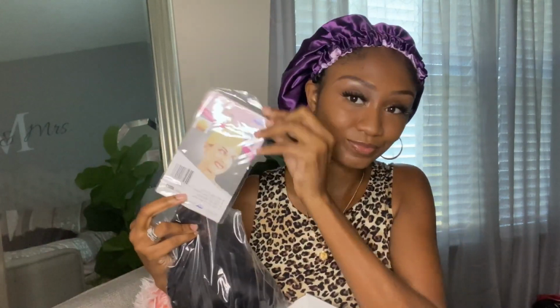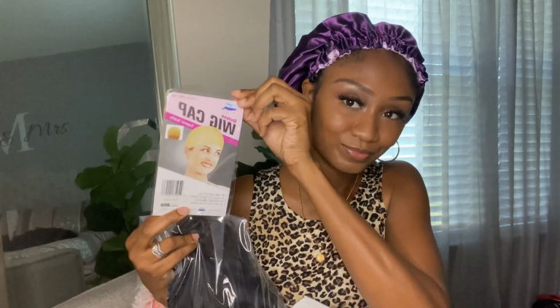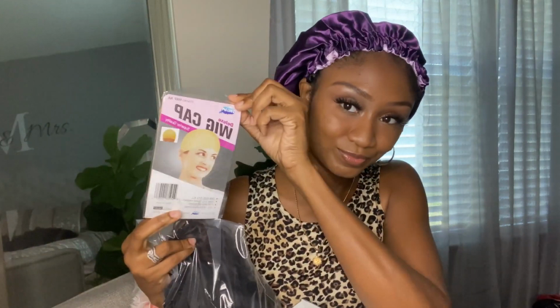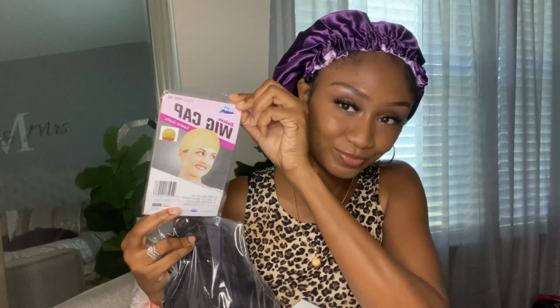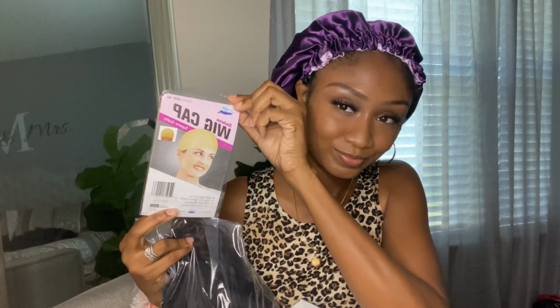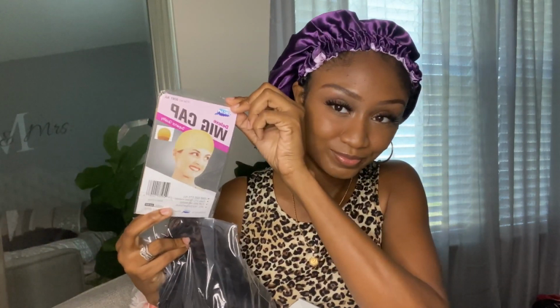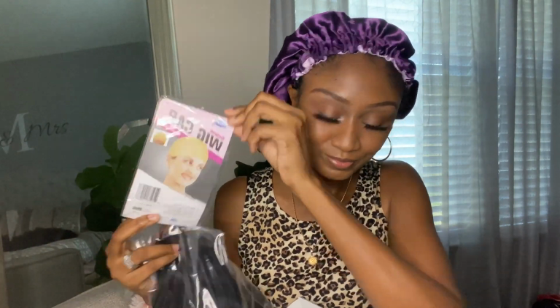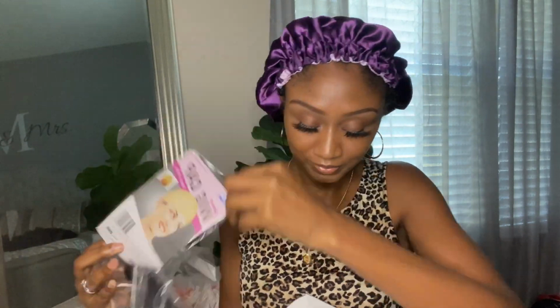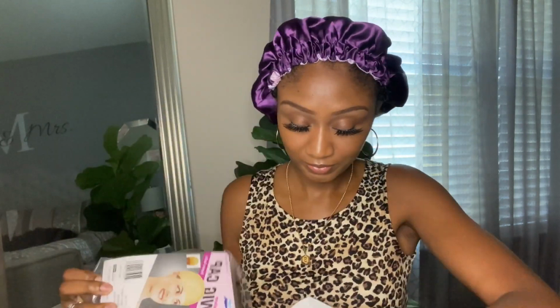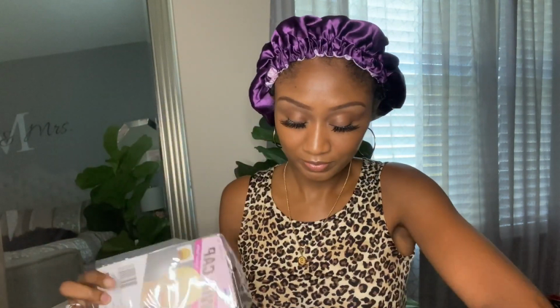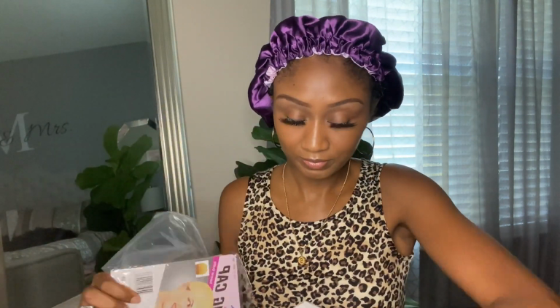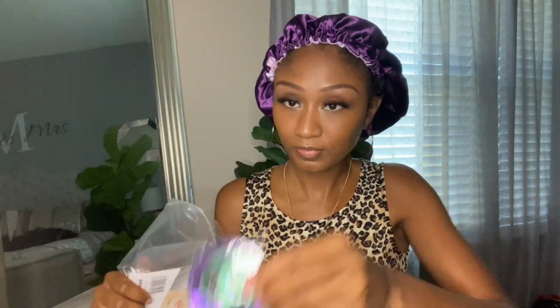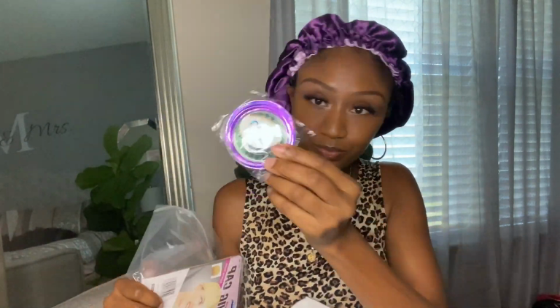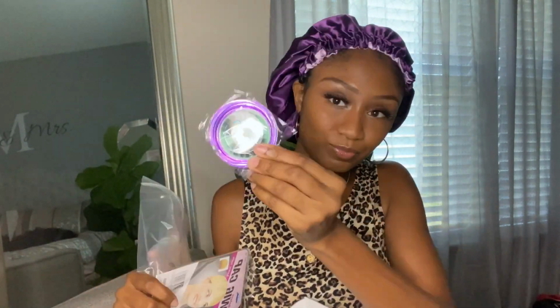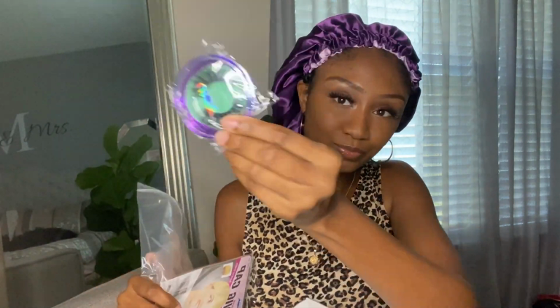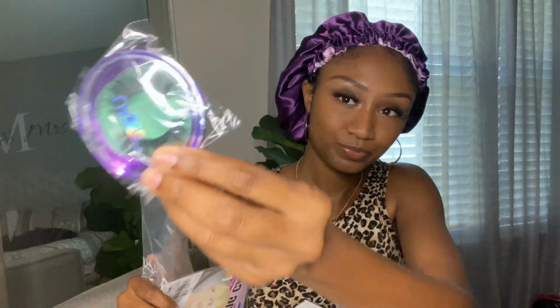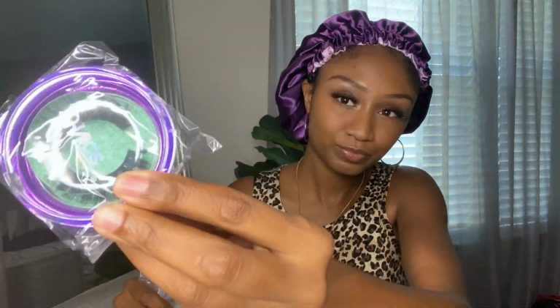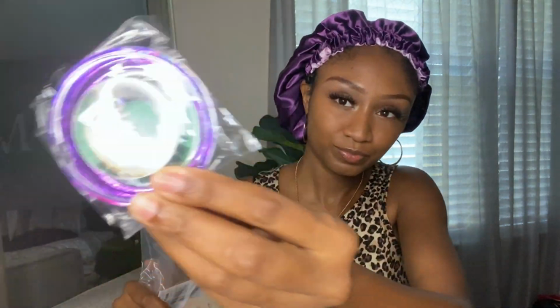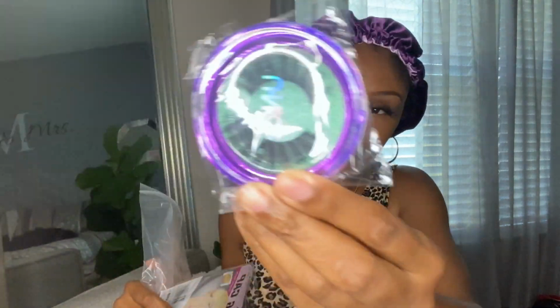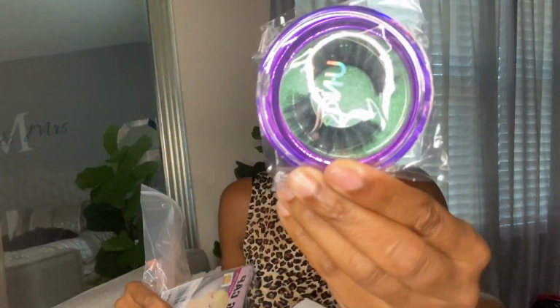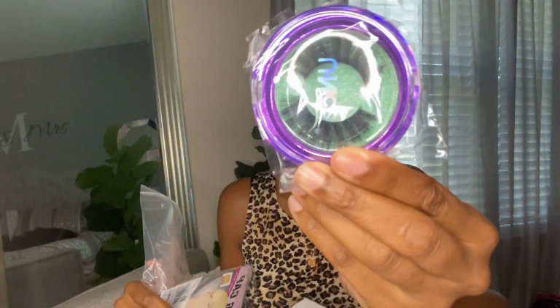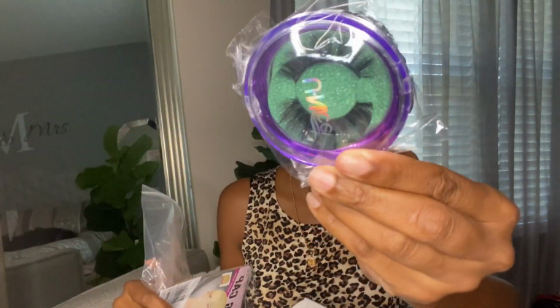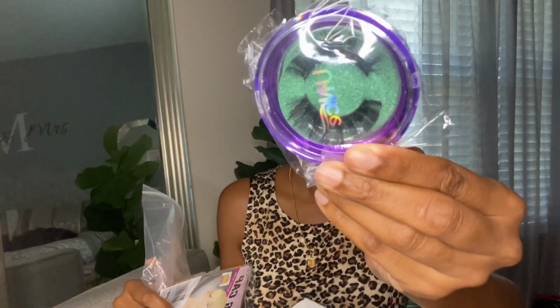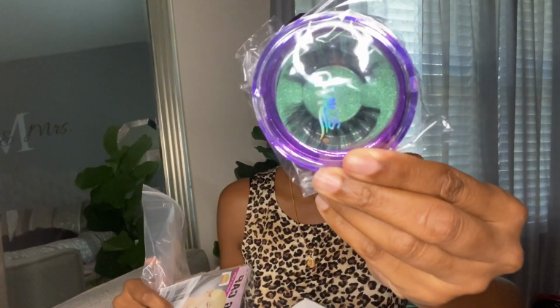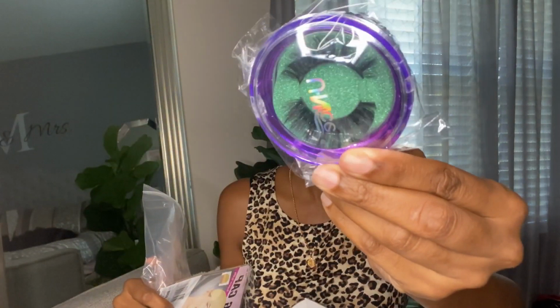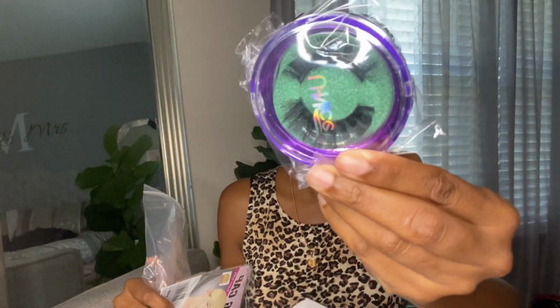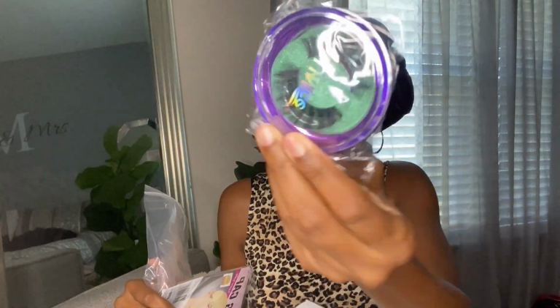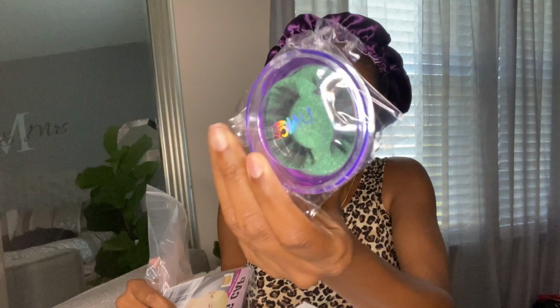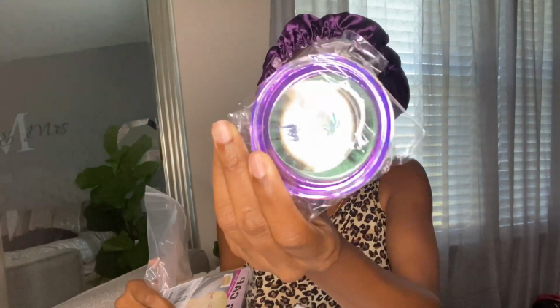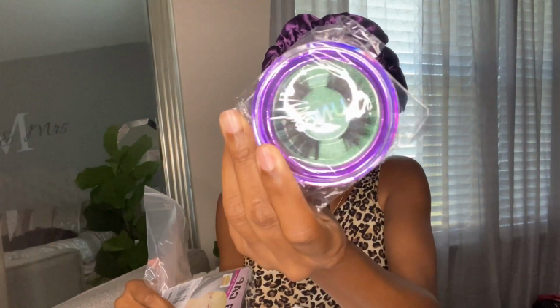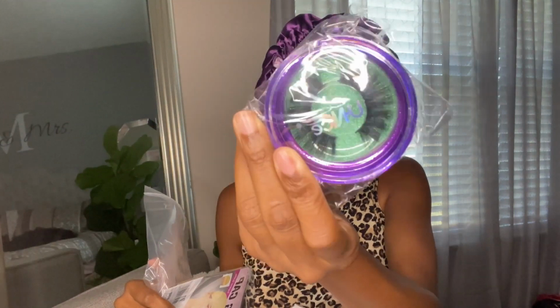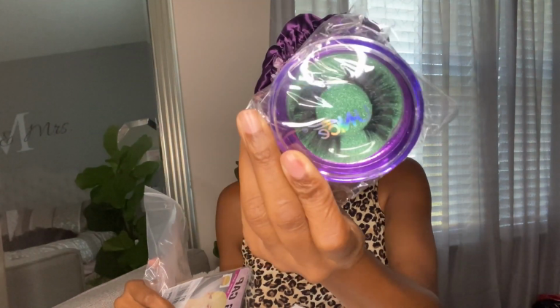It does come with two wig caps and it does come with a nice pair of eyelashes.